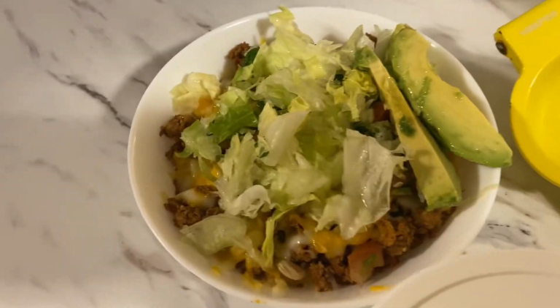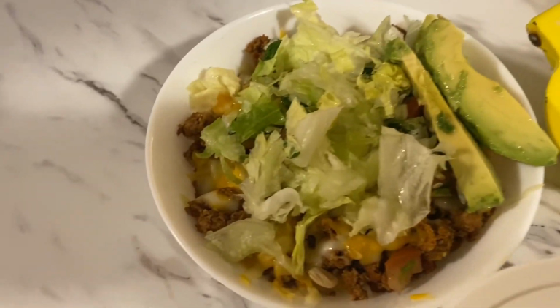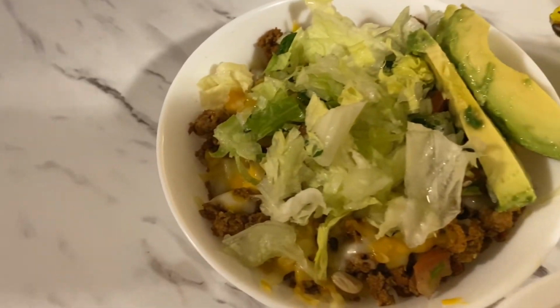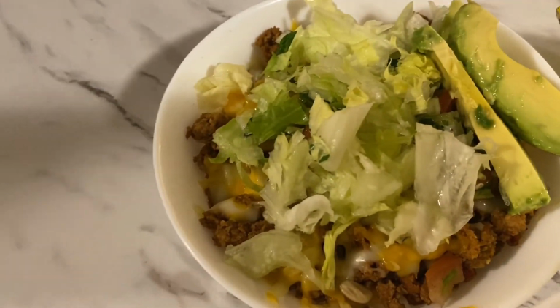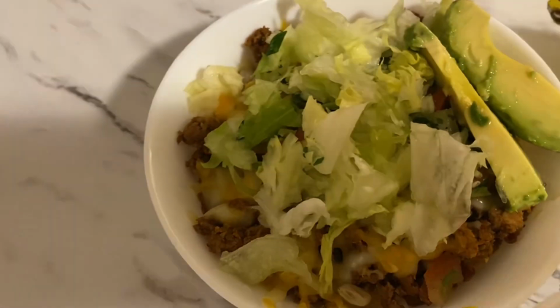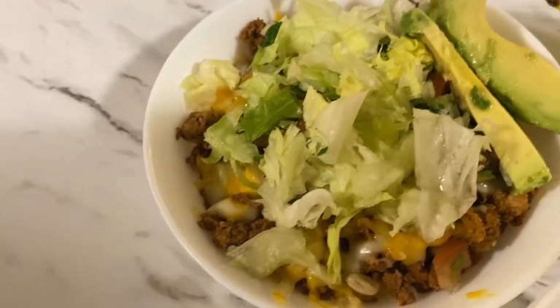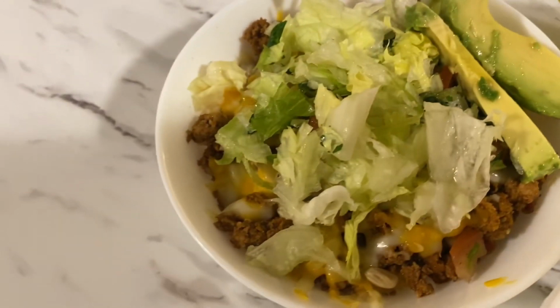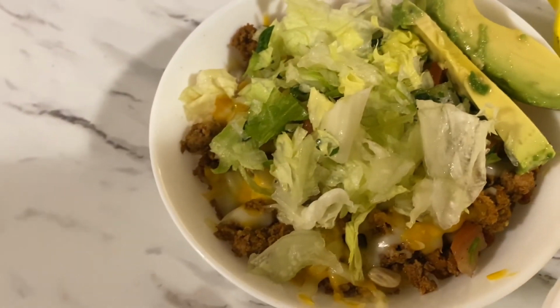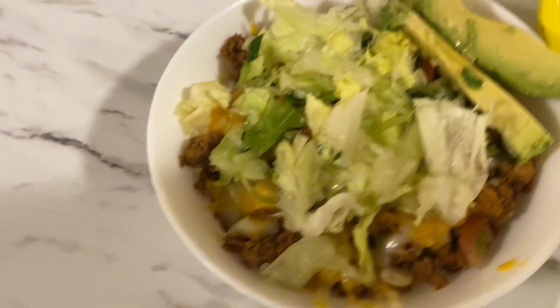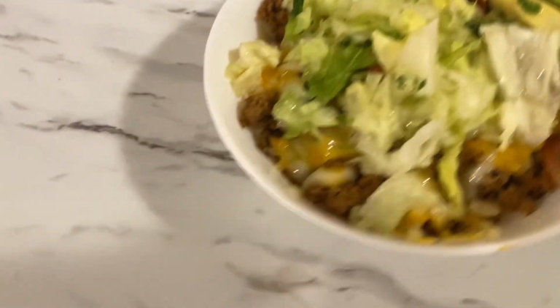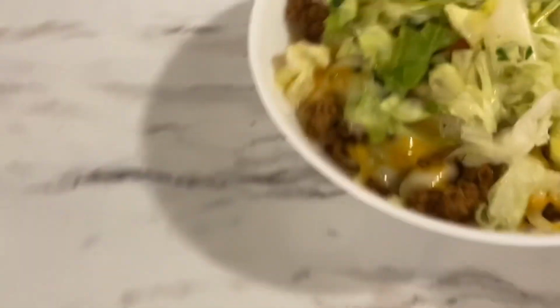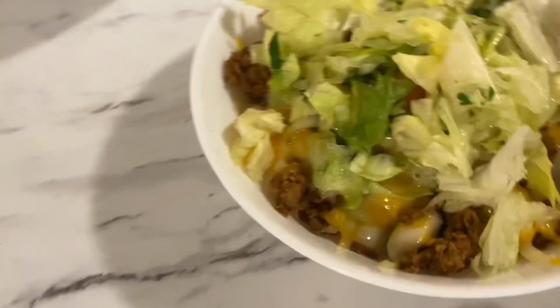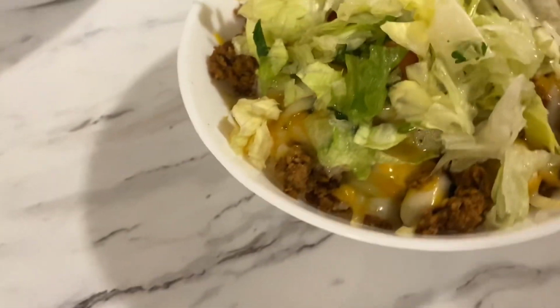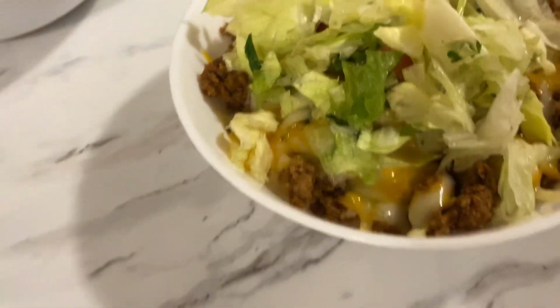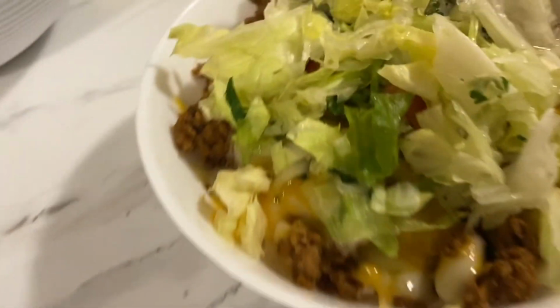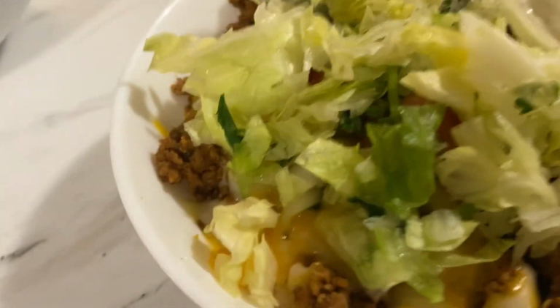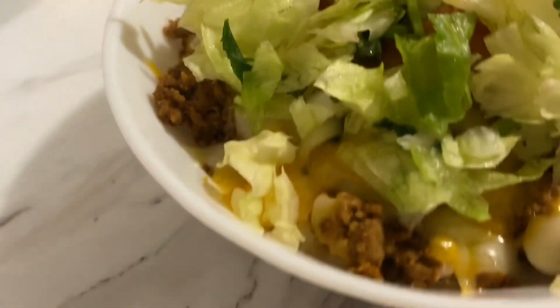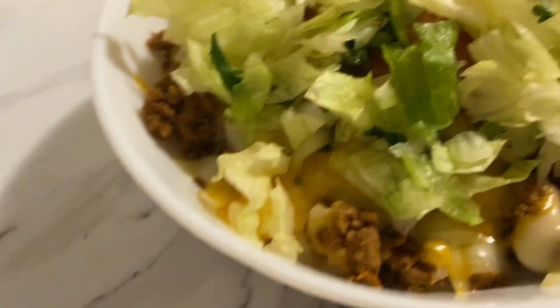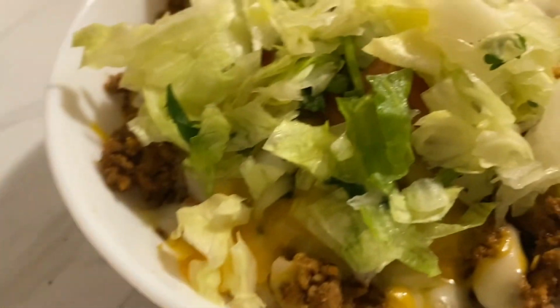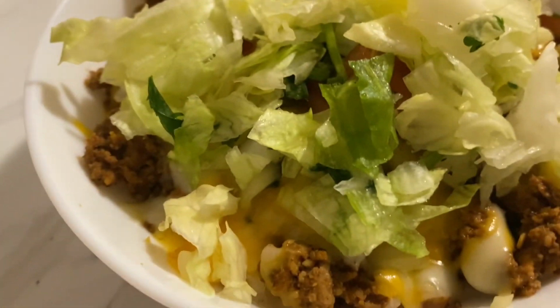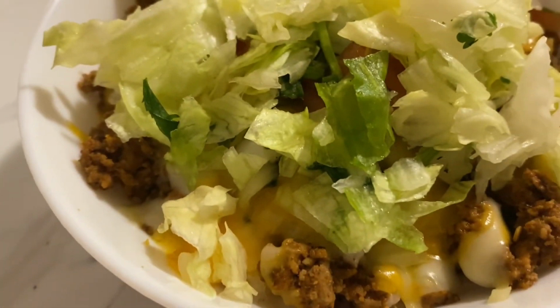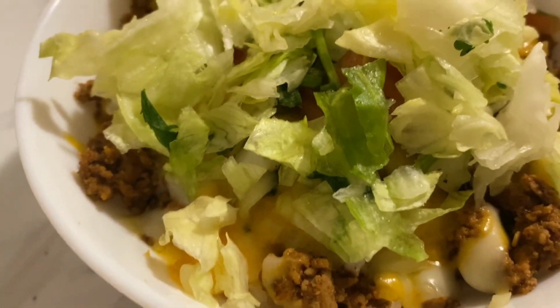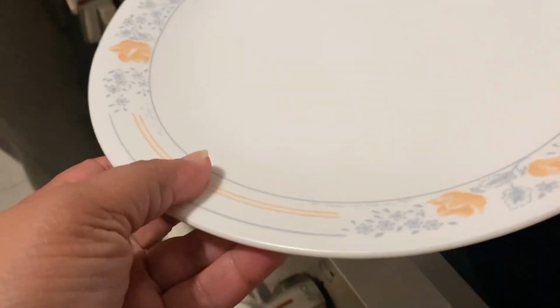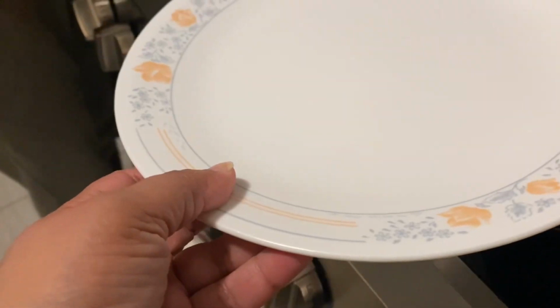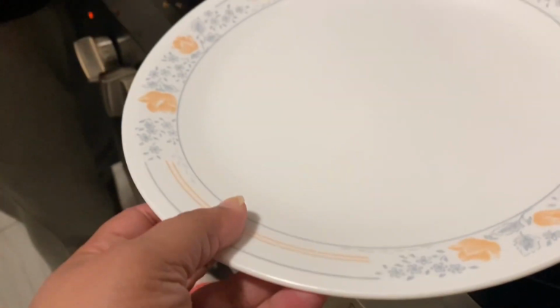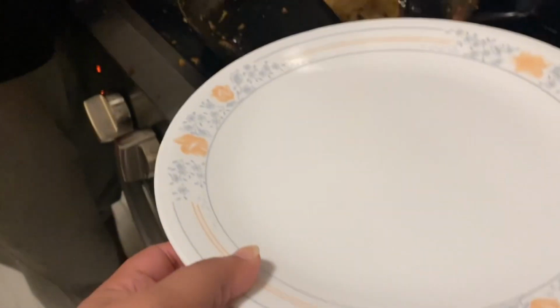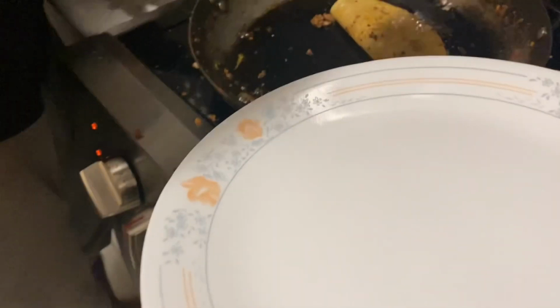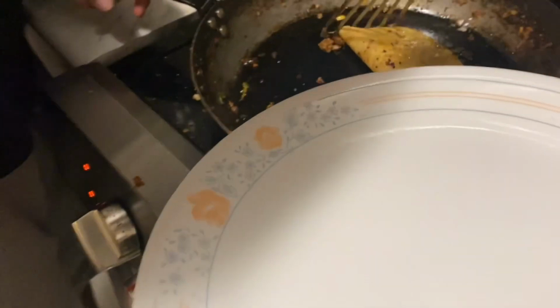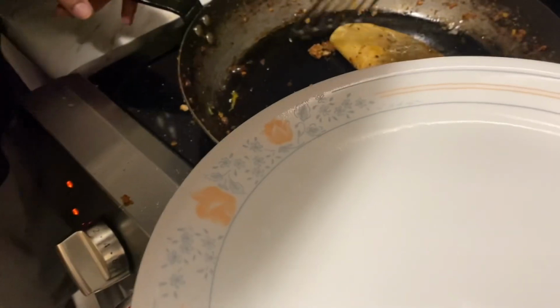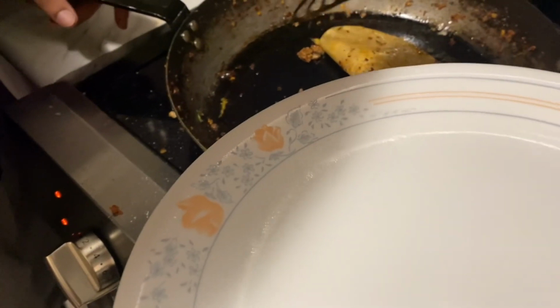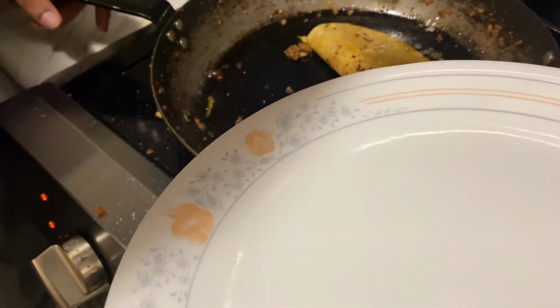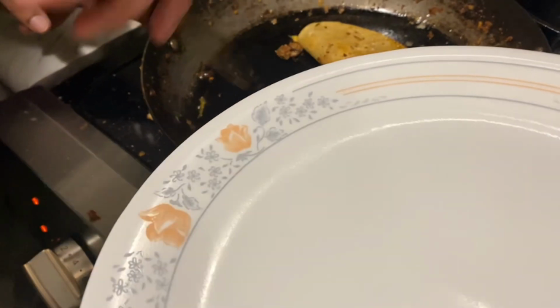What do they call it? This is a burrito bowl. This is made with rice. This plate is almost ready.